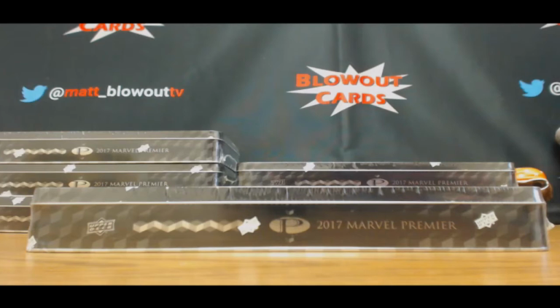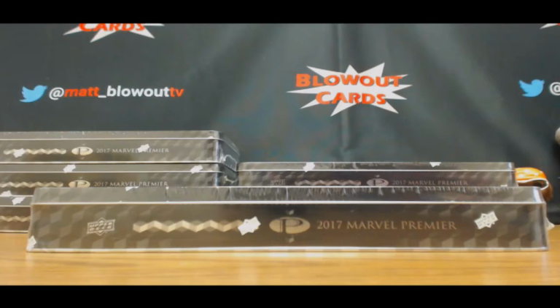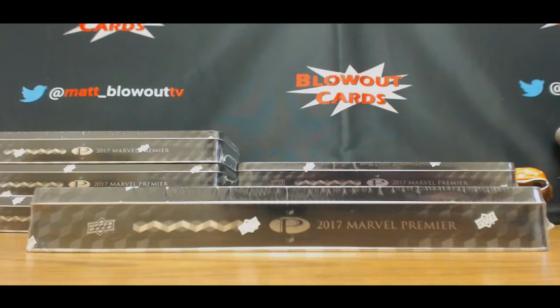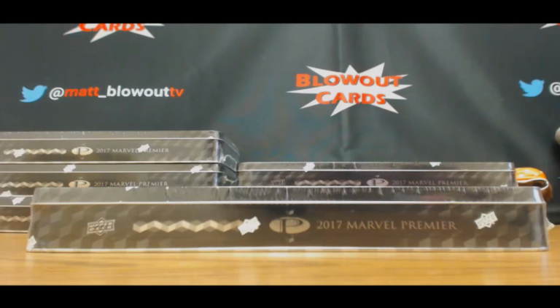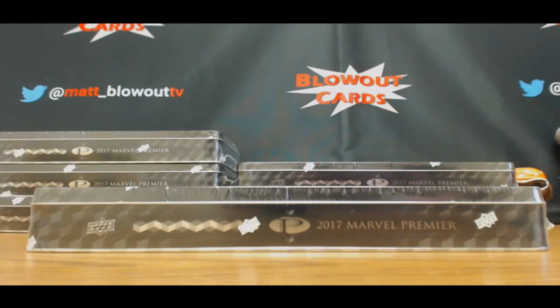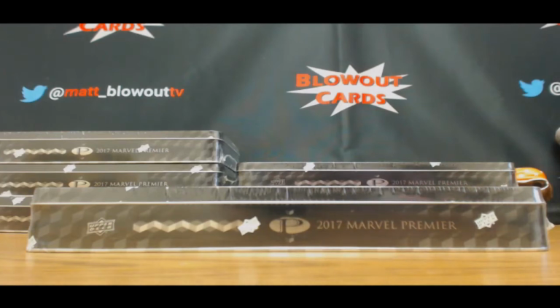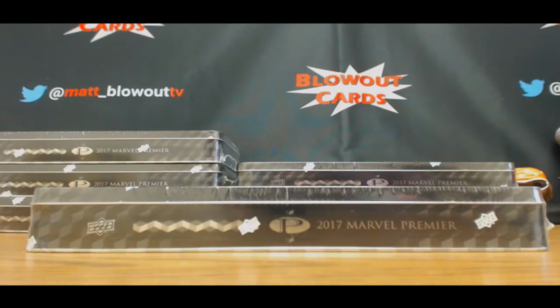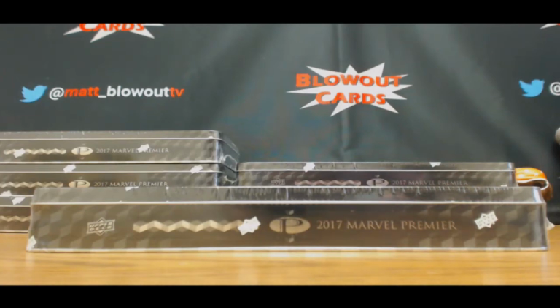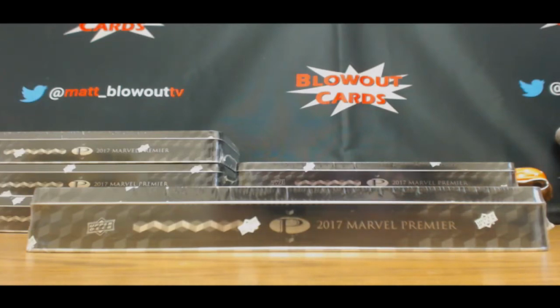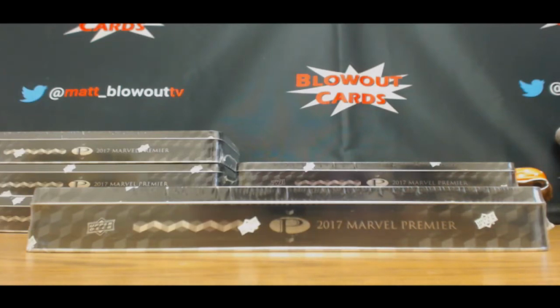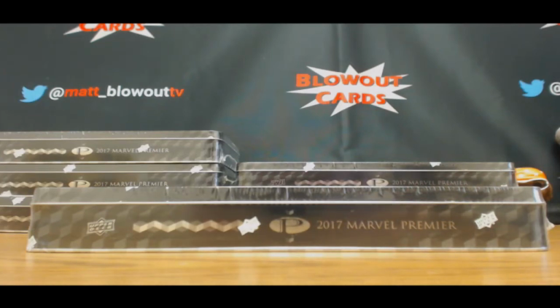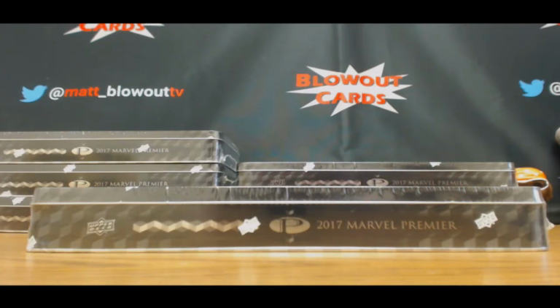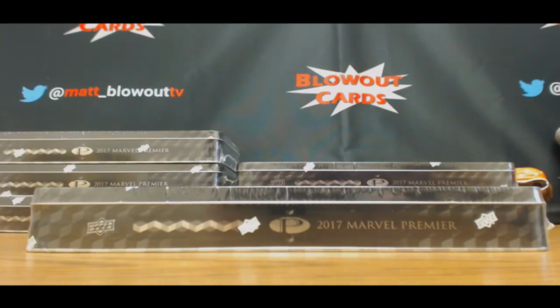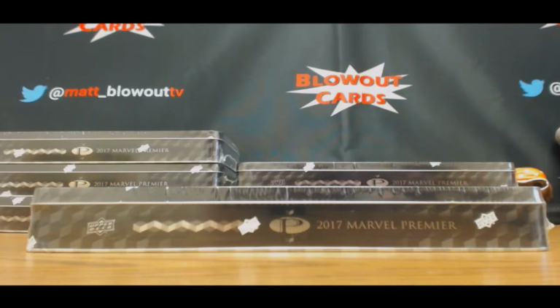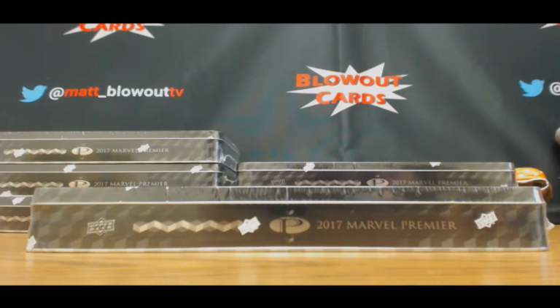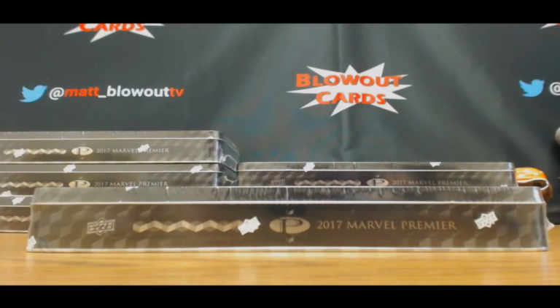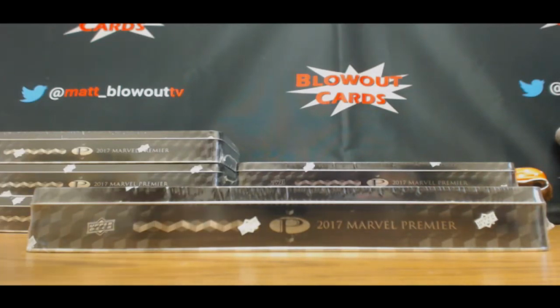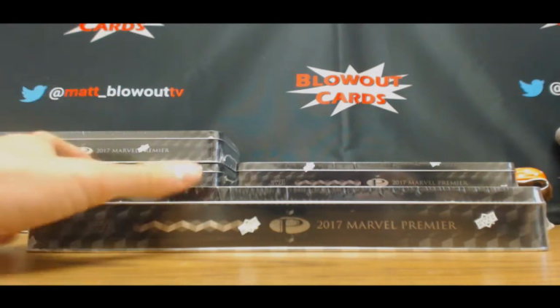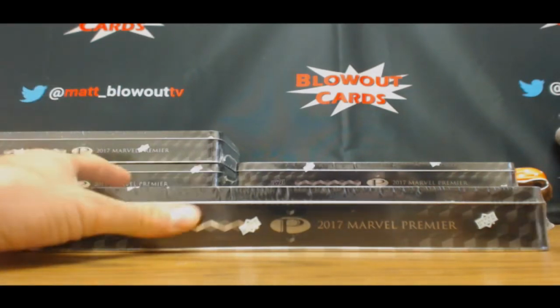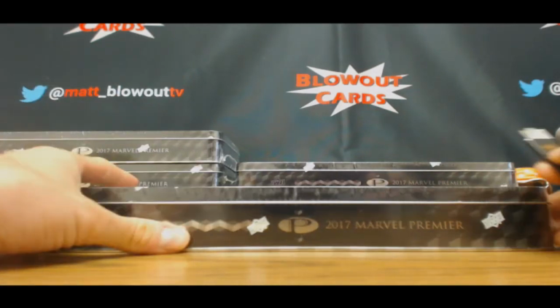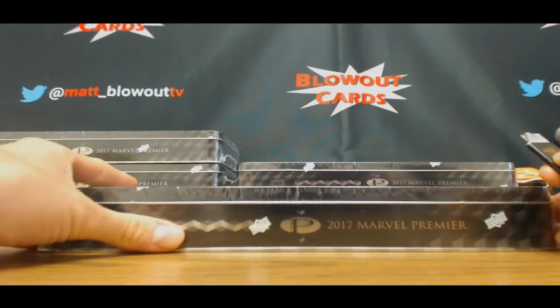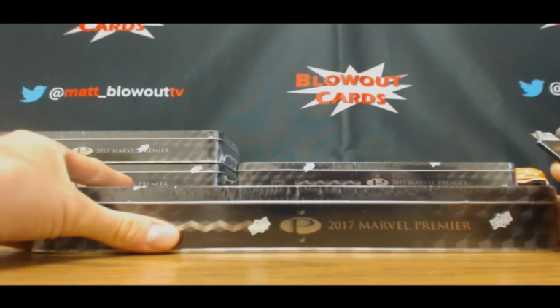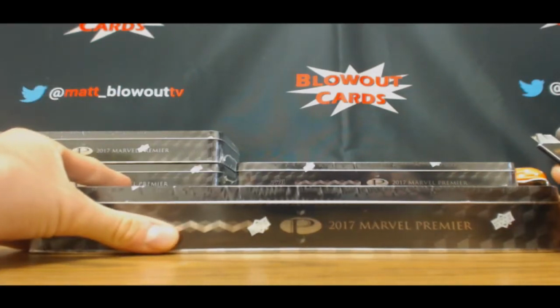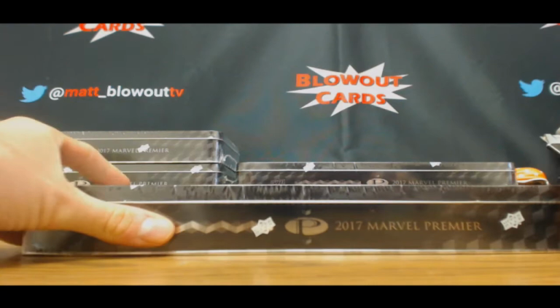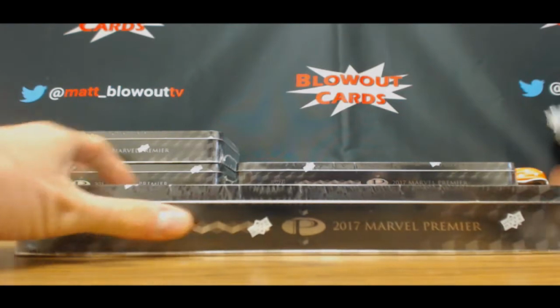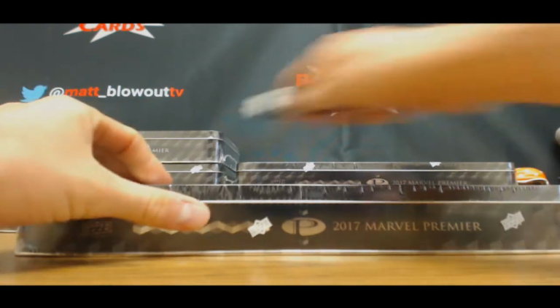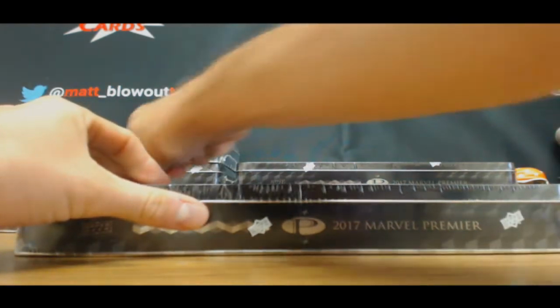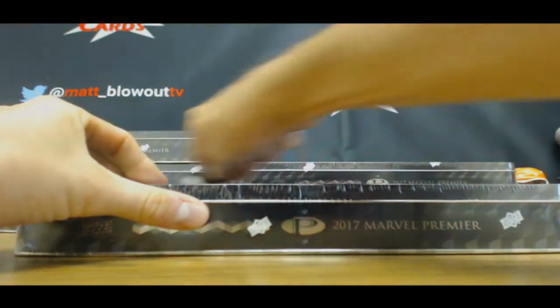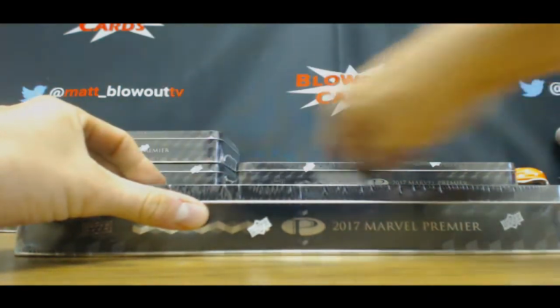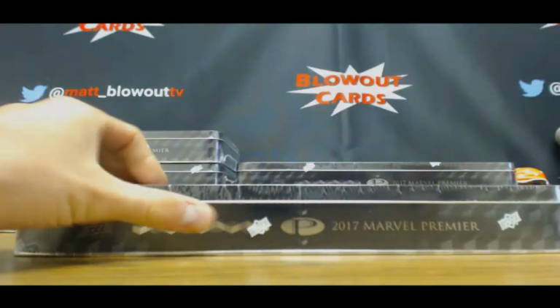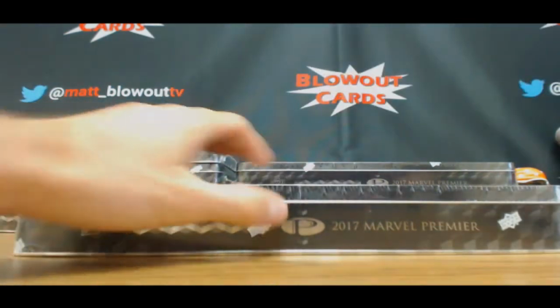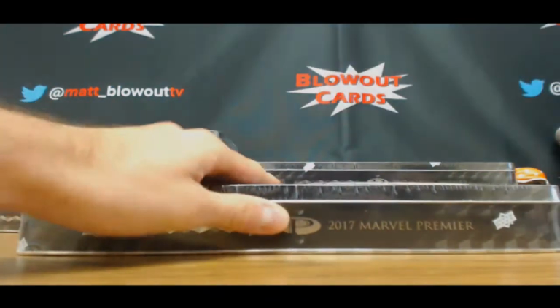Alright guys, we've got Brian here who's going to try some Marble Premiere, doing a personal break. Here we go. Good luck, good luck.